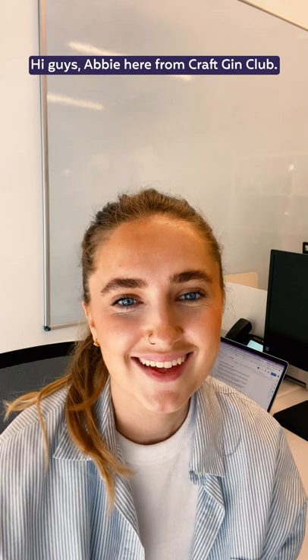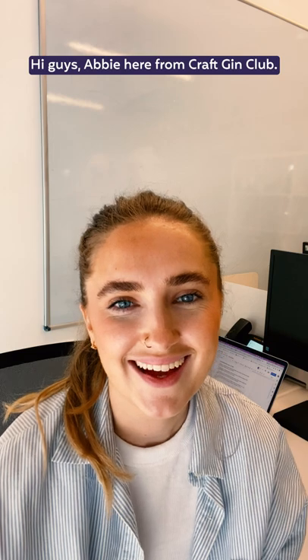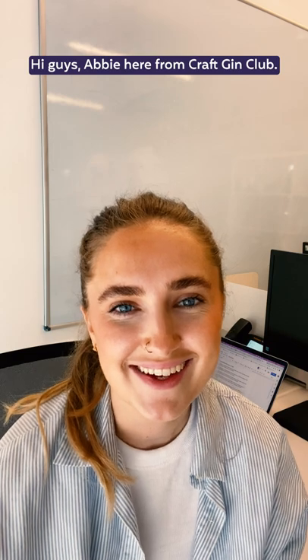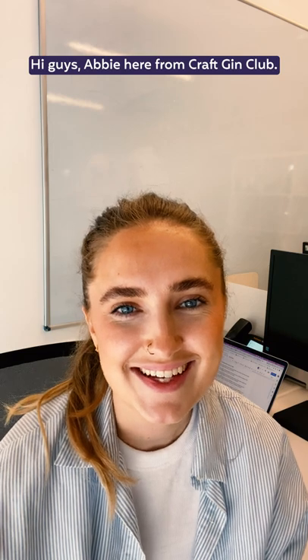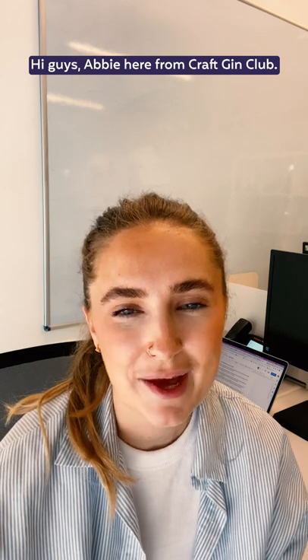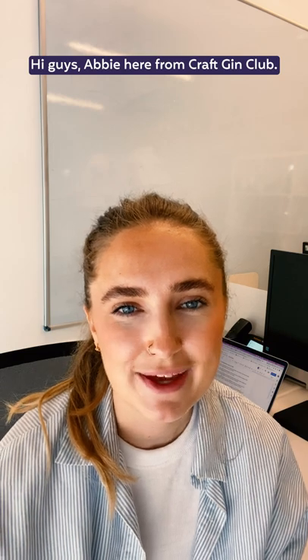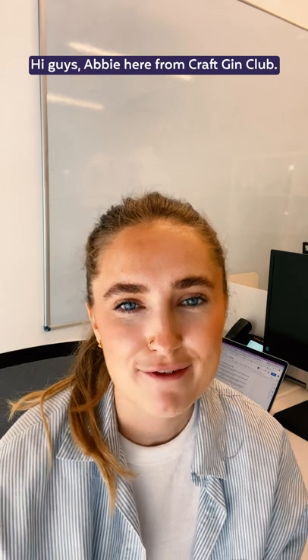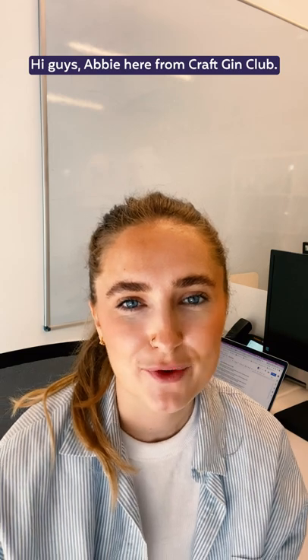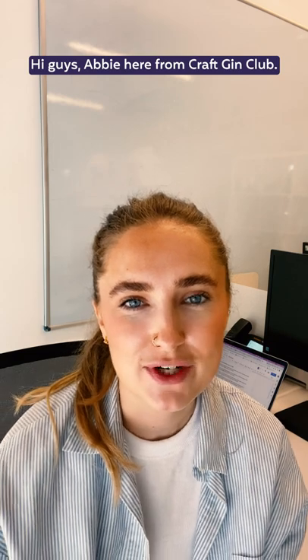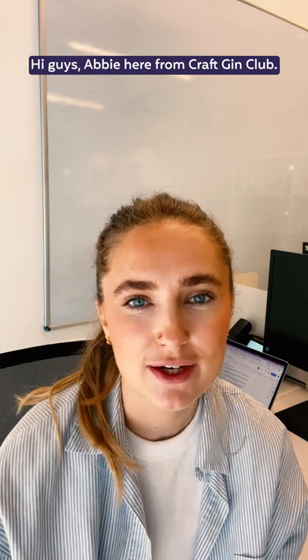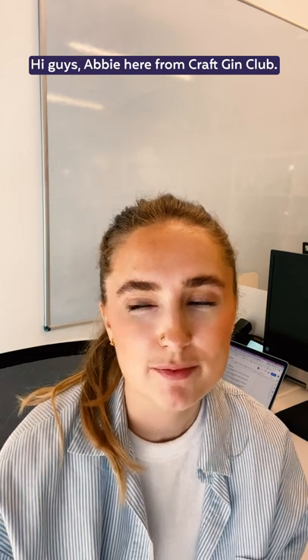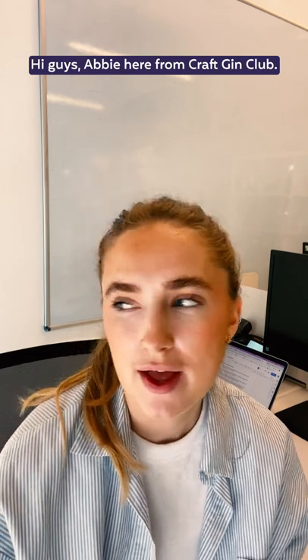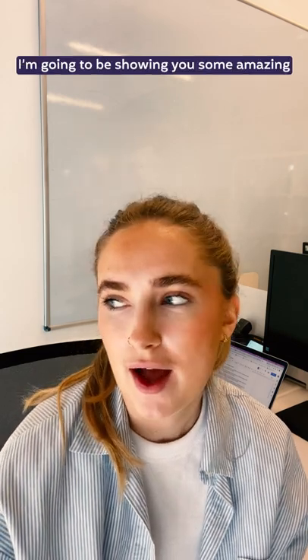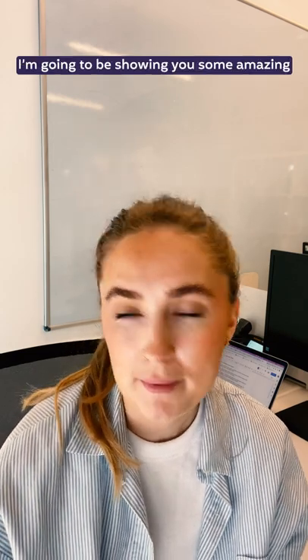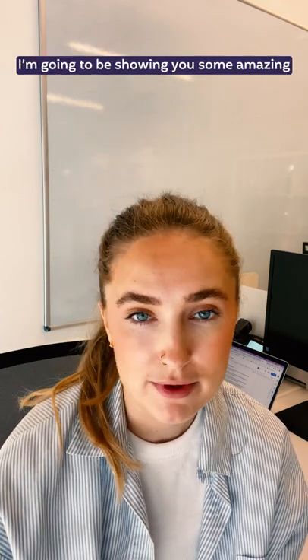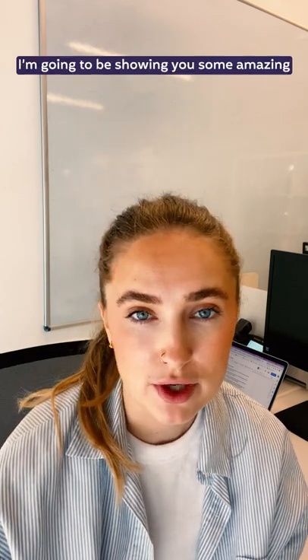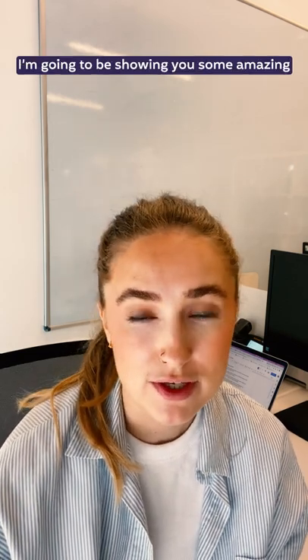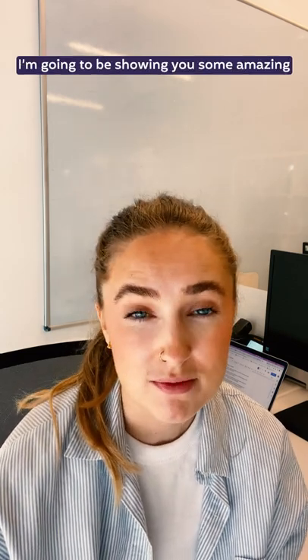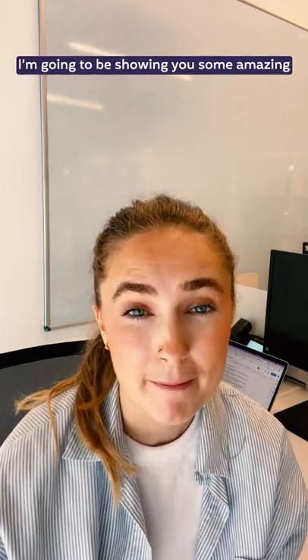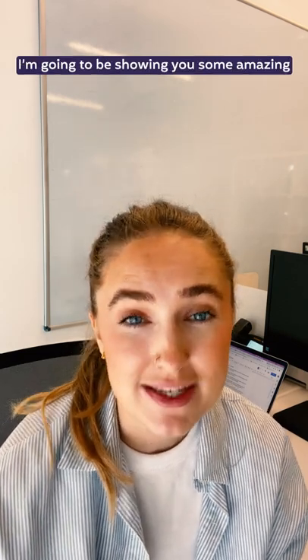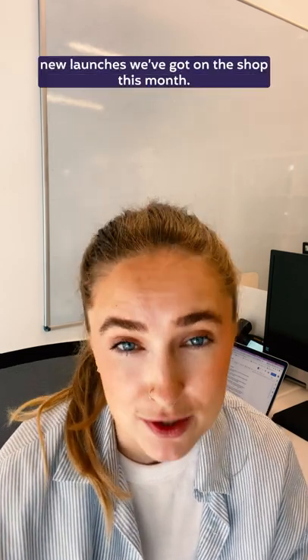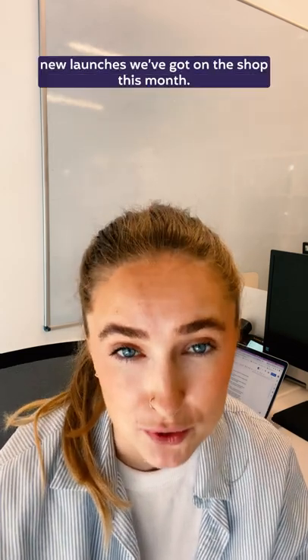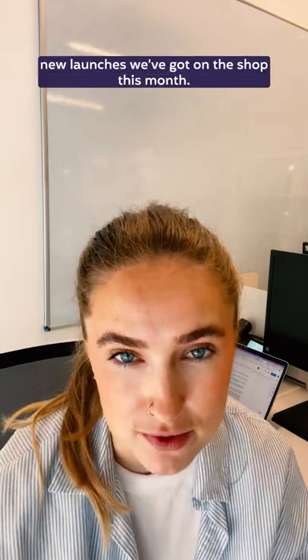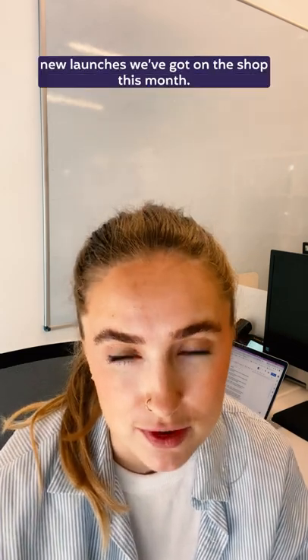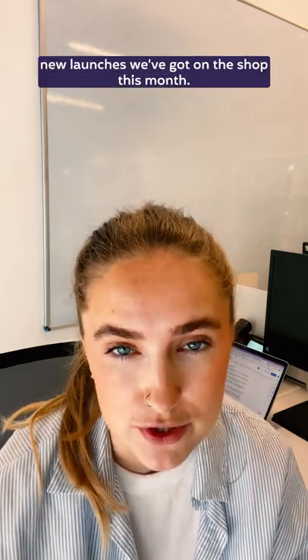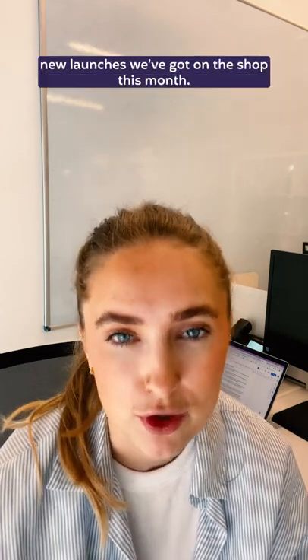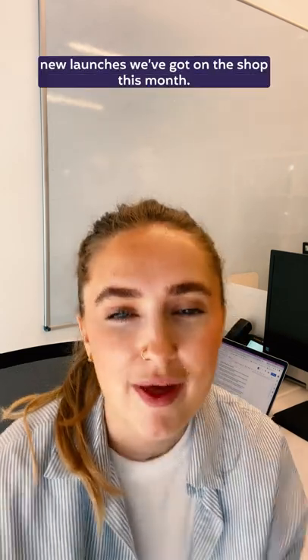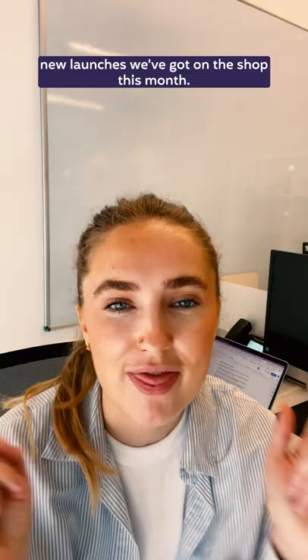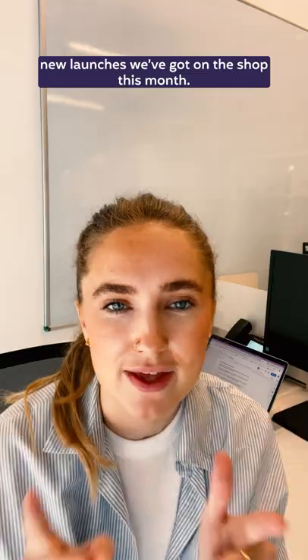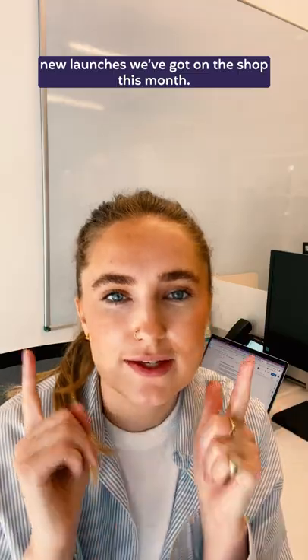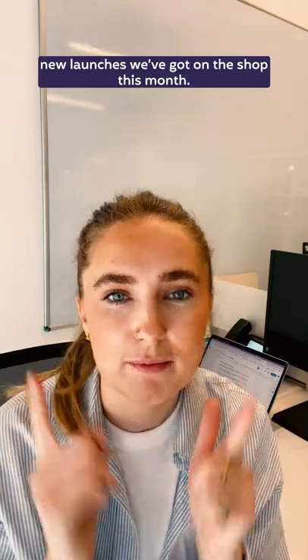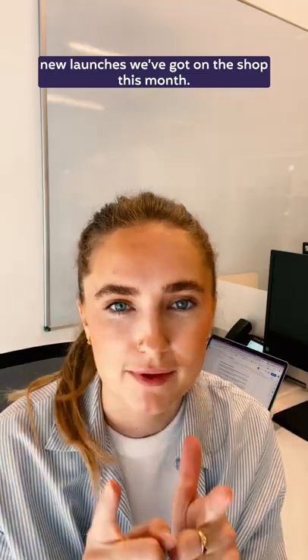Hi guys, Abbie here from Craft Gin Club. I'm going to be showing you some amazing new launches we've got on the shop this month.